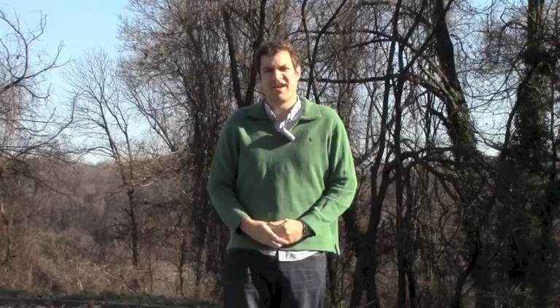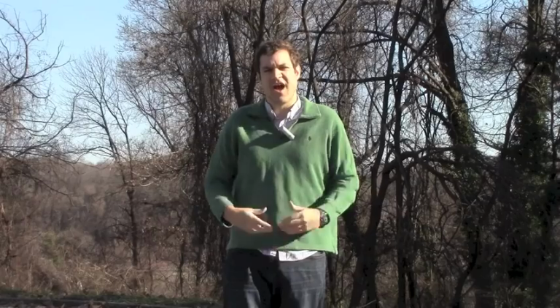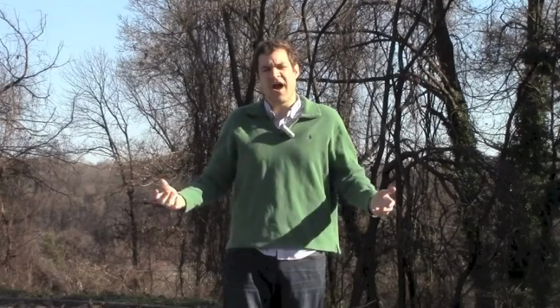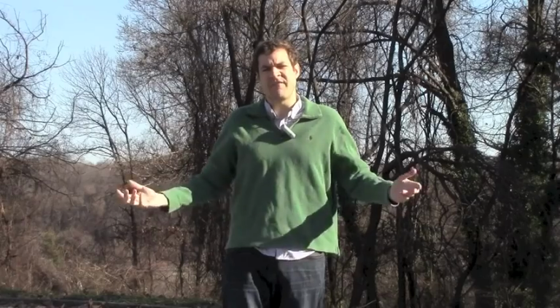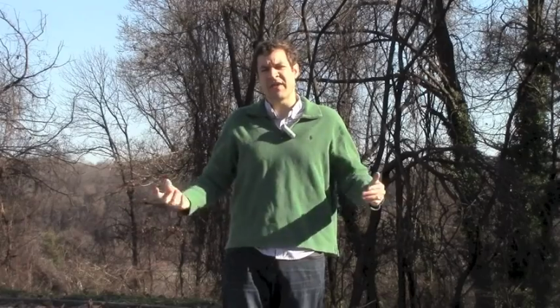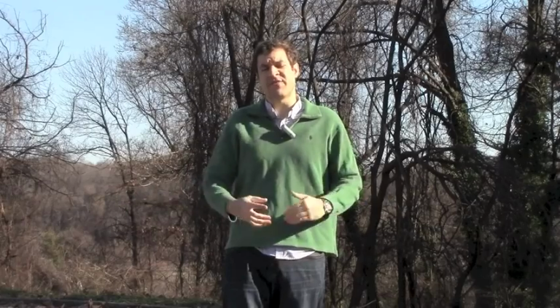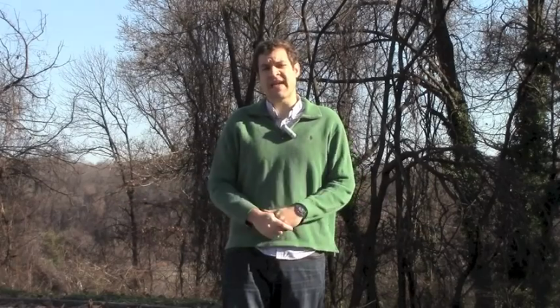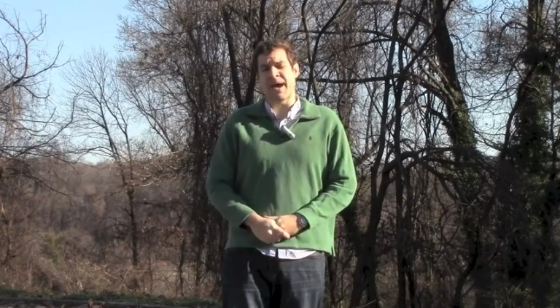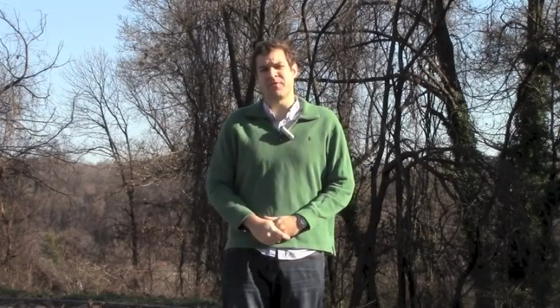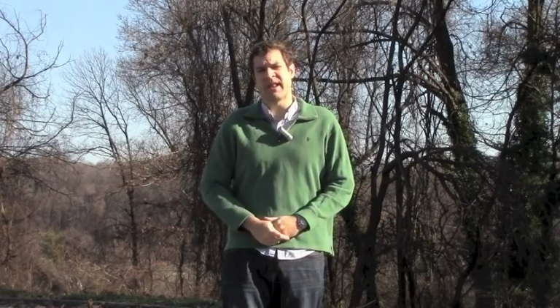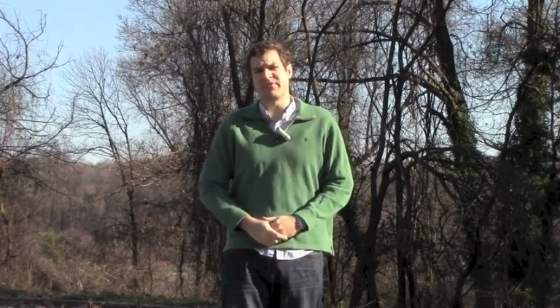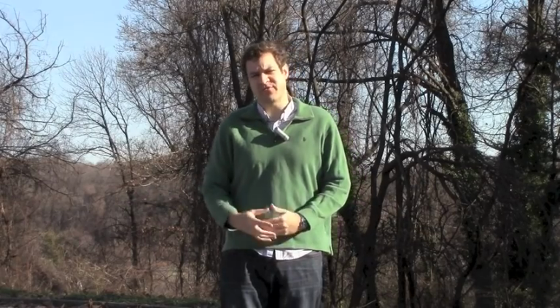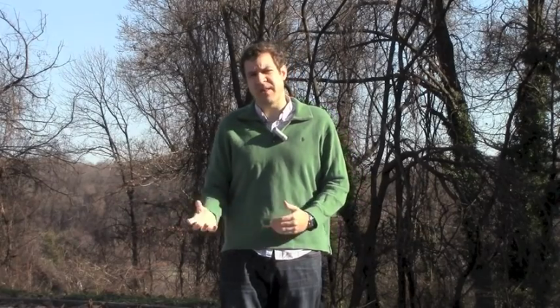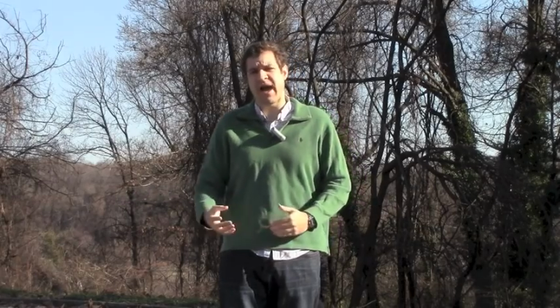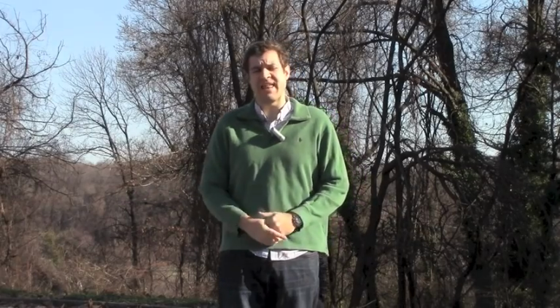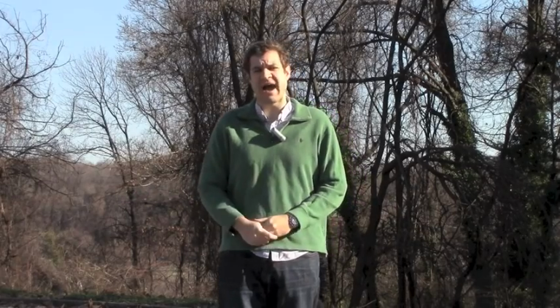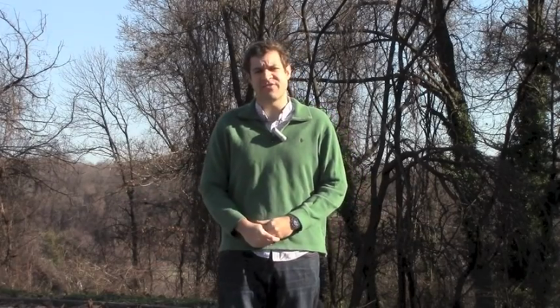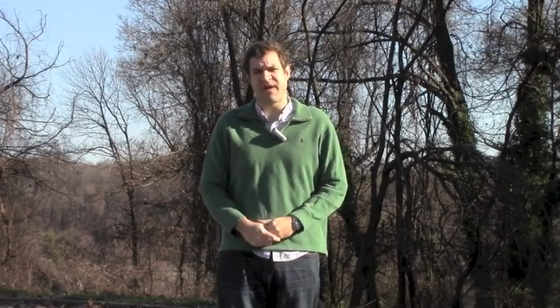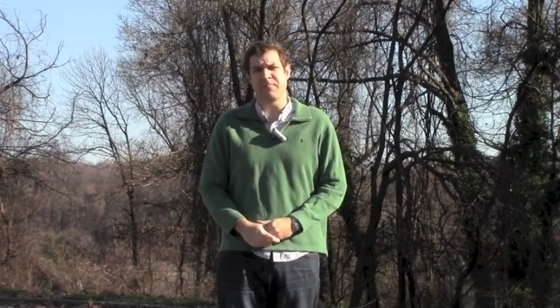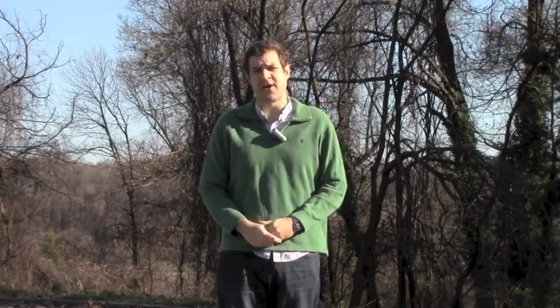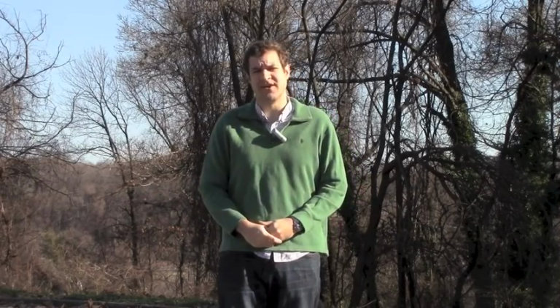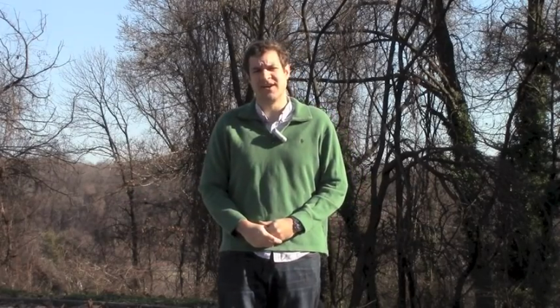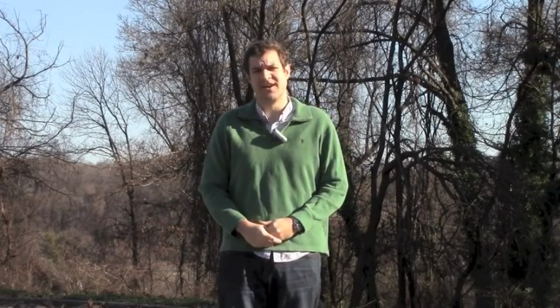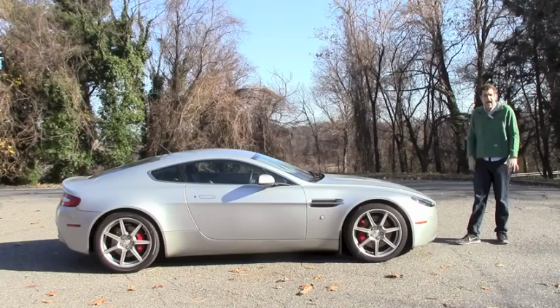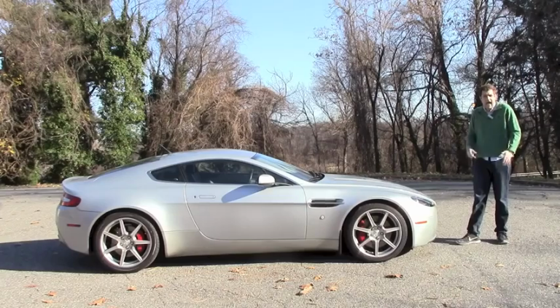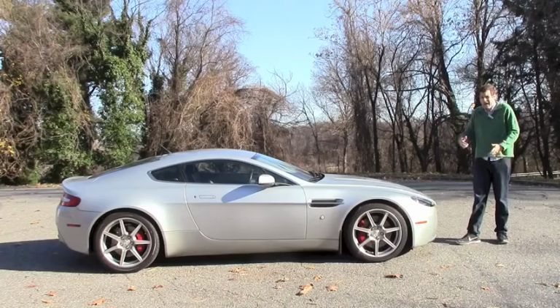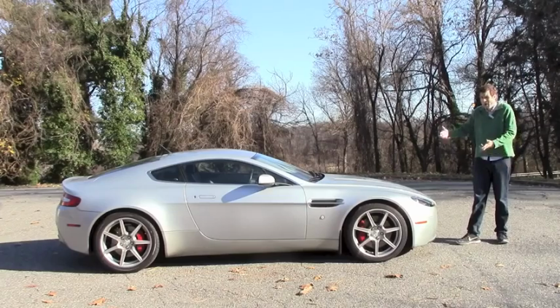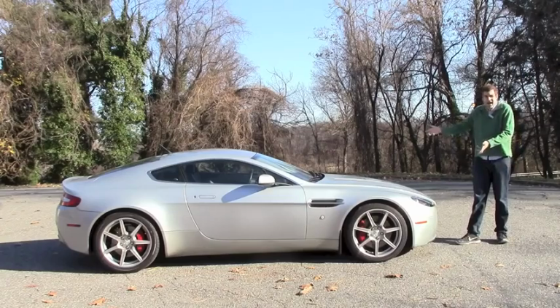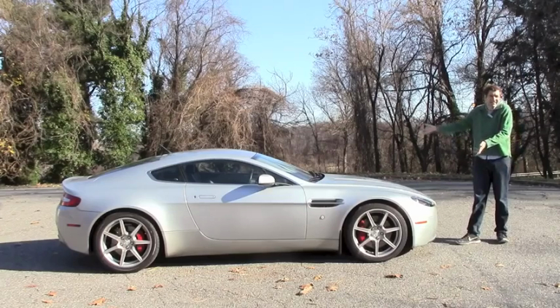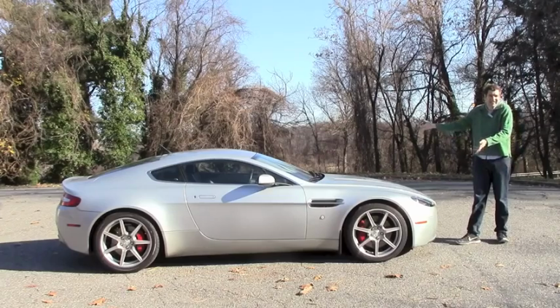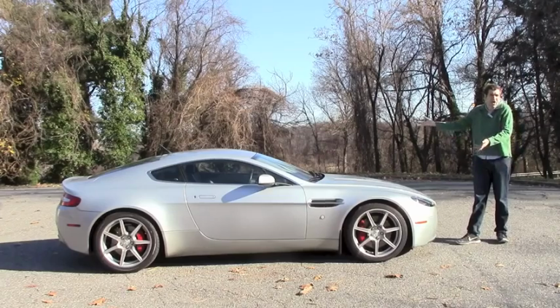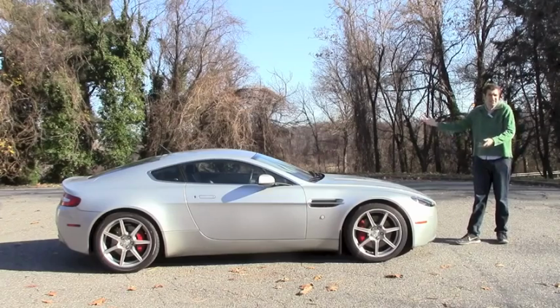A funny thing happened when I was trying to buy a Dodge Viper. I bought an Aston Martin.